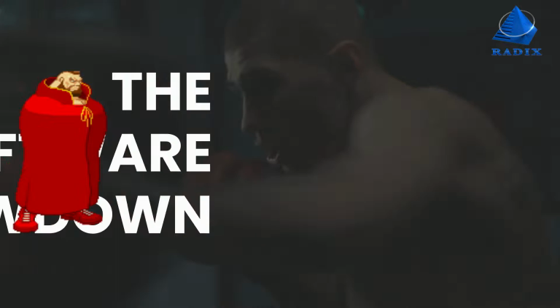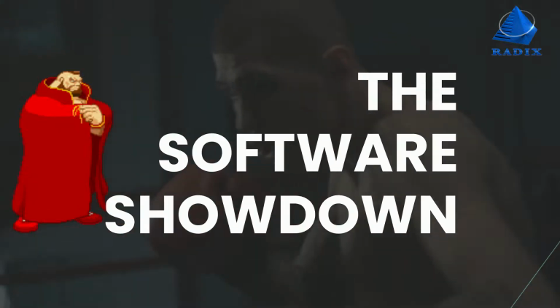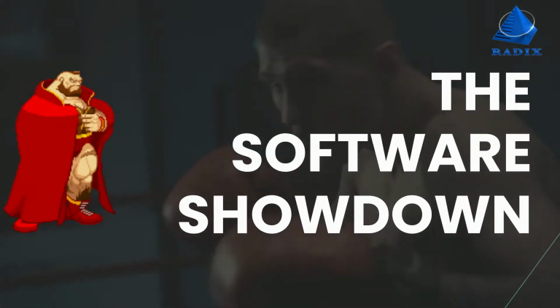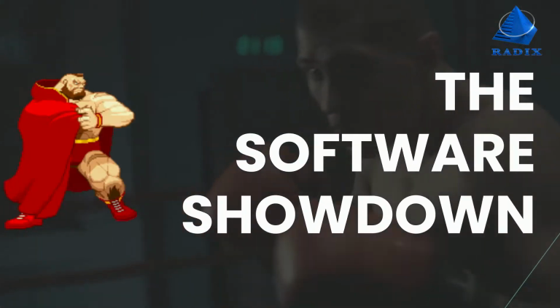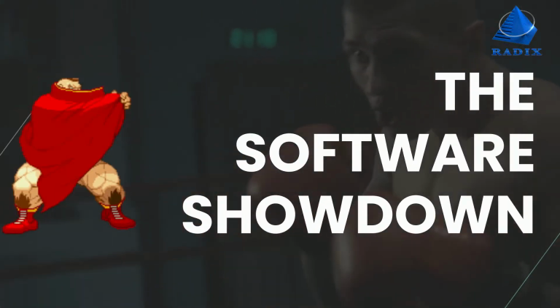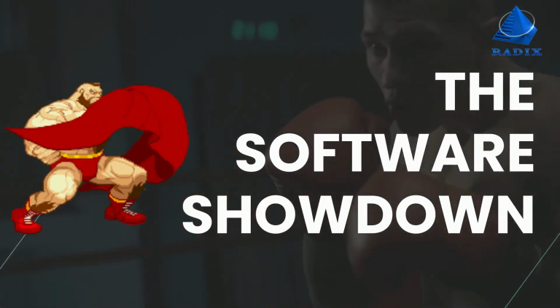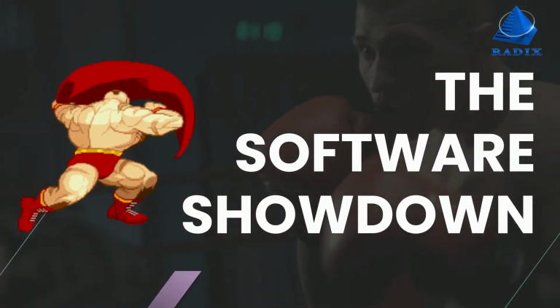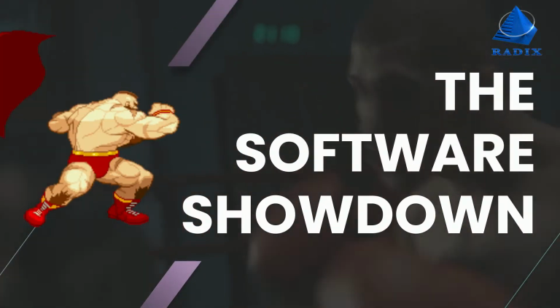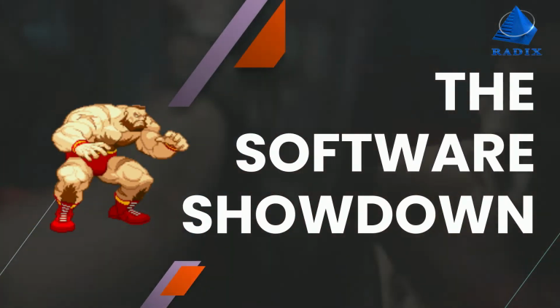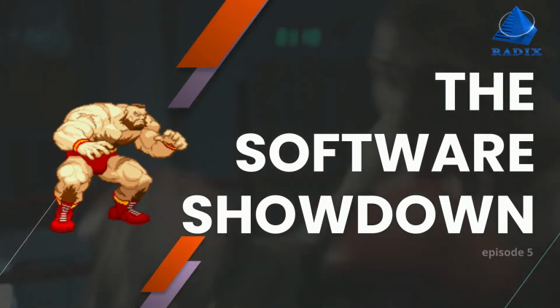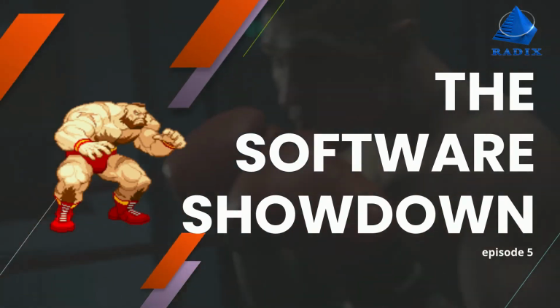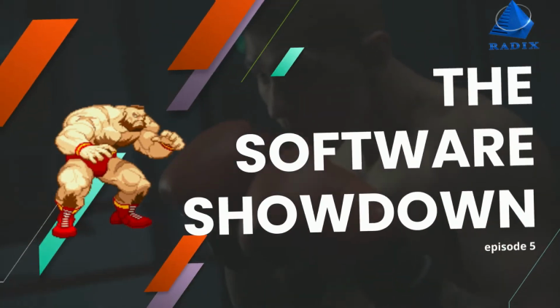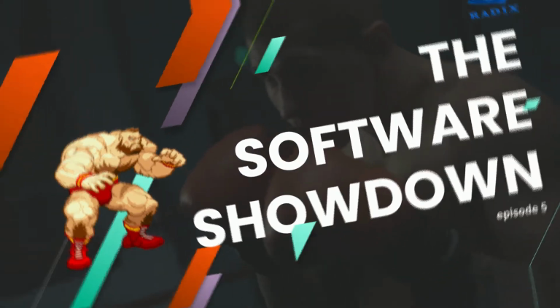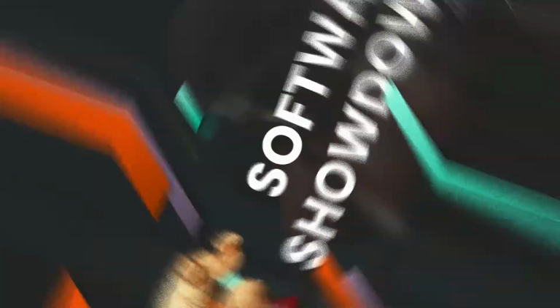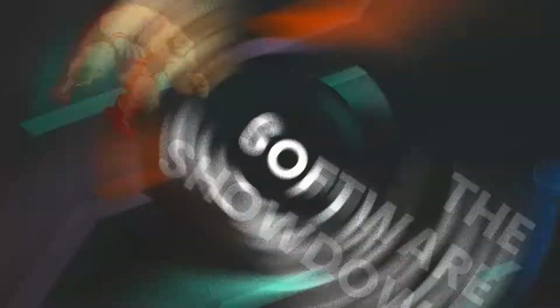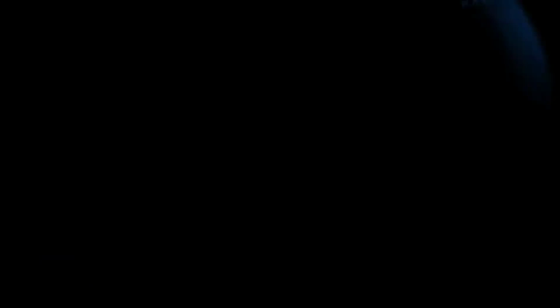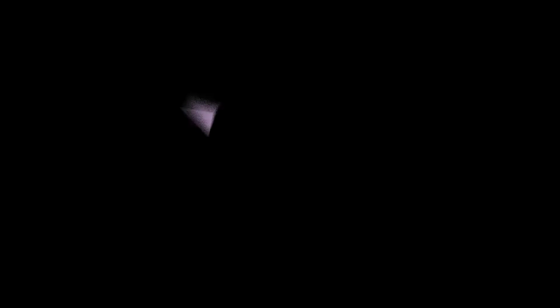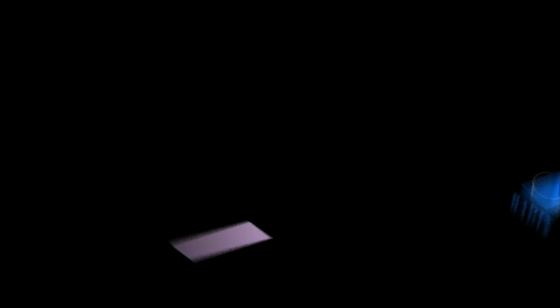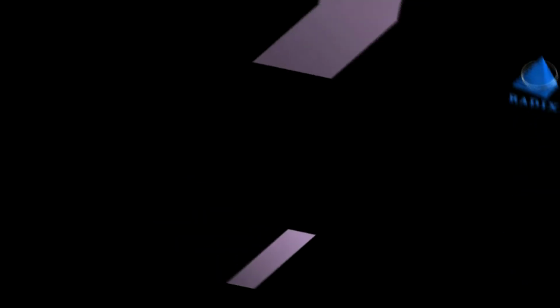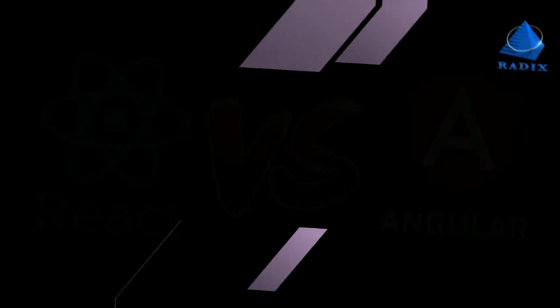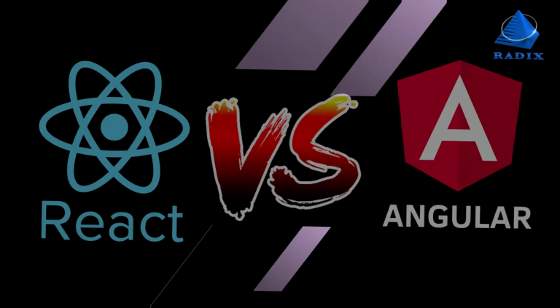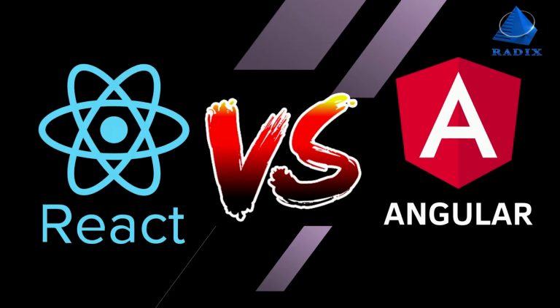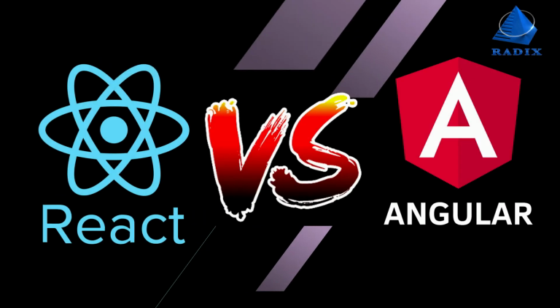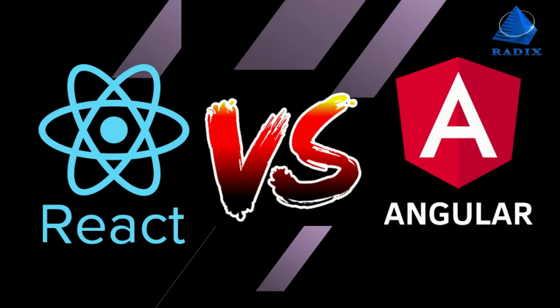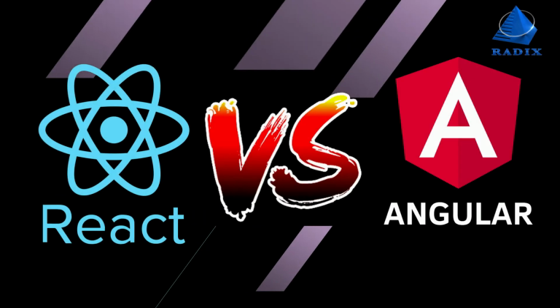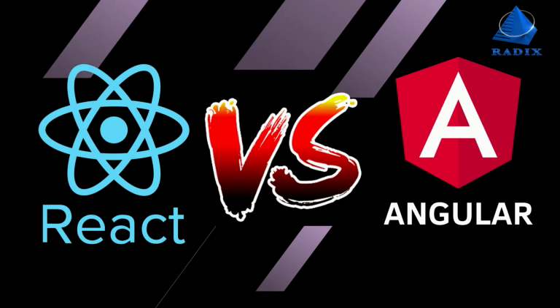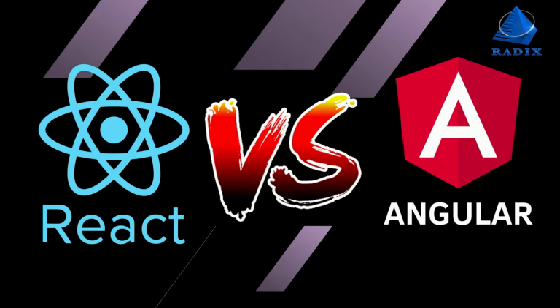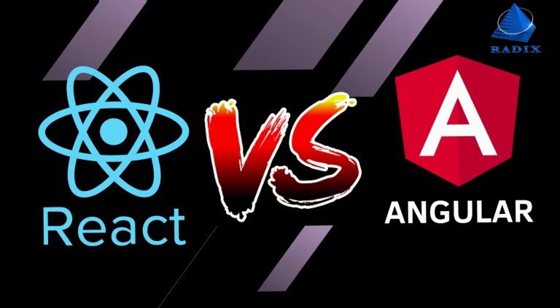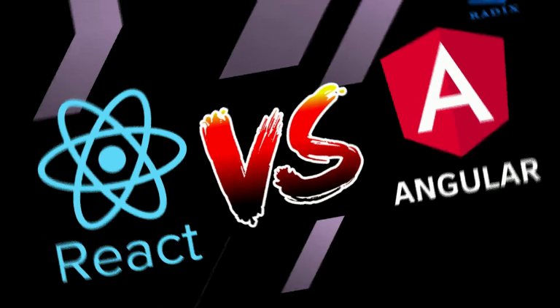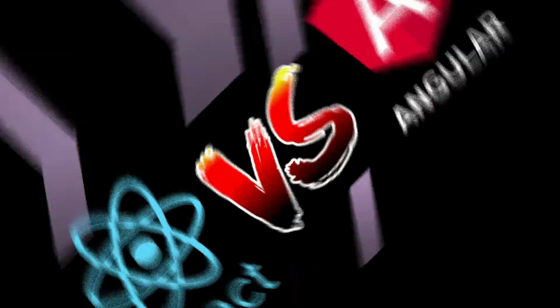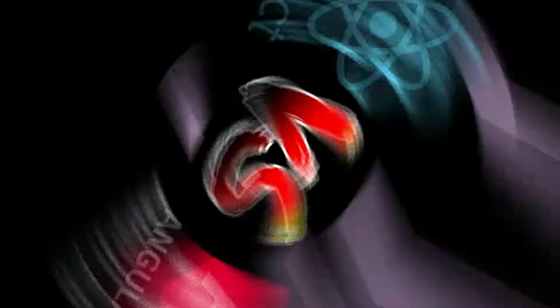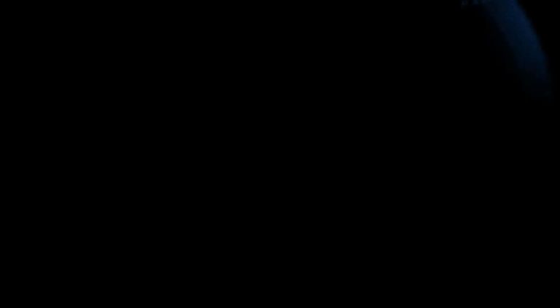Welcome to the Software Showdown. Today we're hitting React versus Angular, so let the war begin.